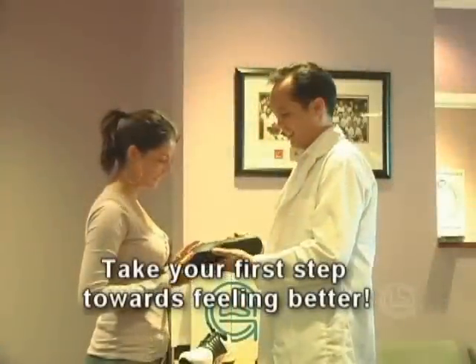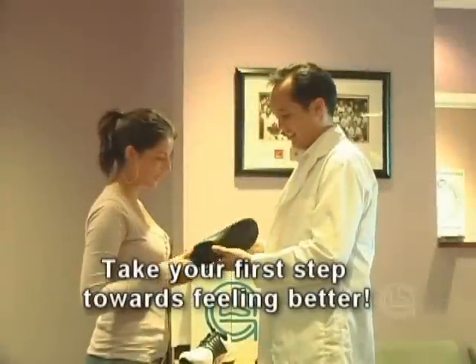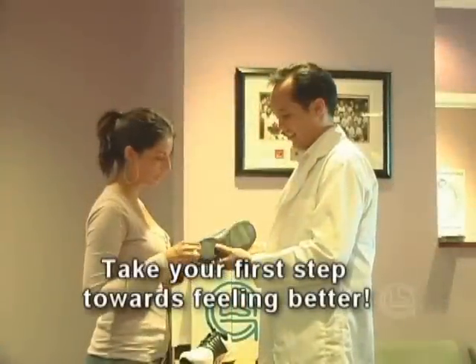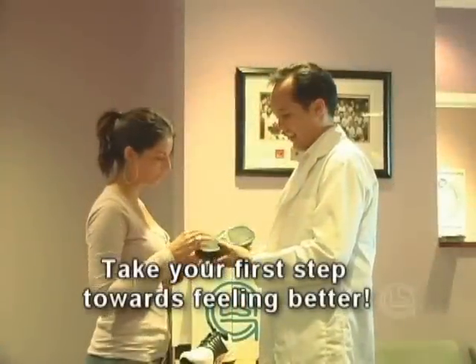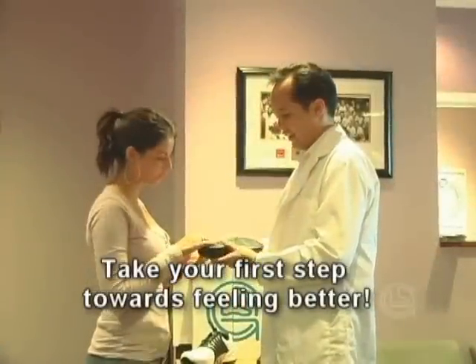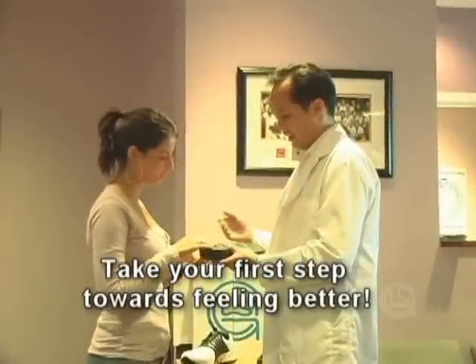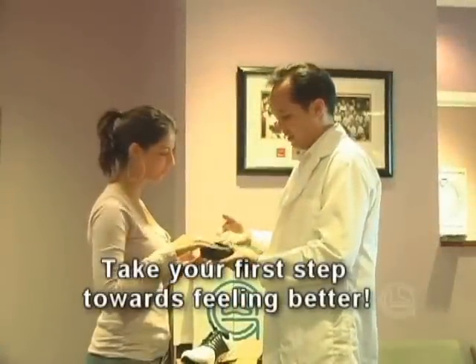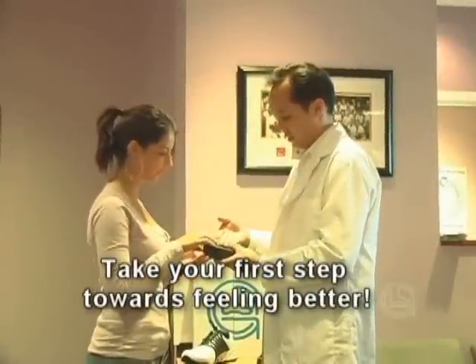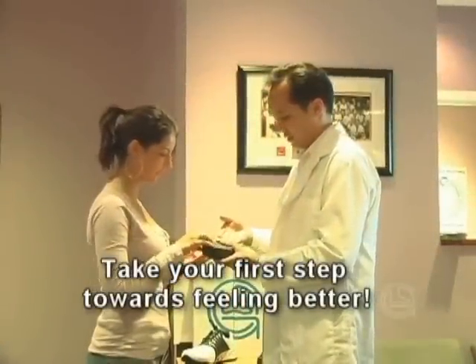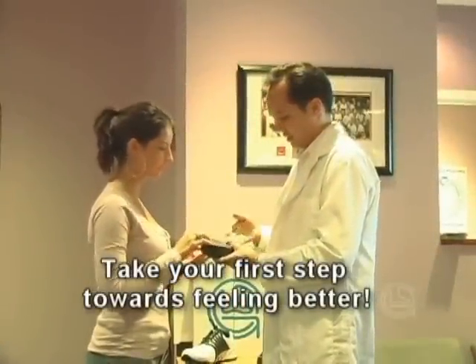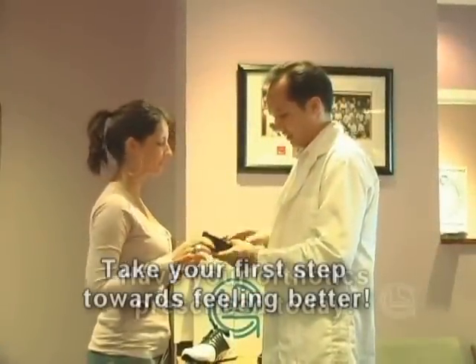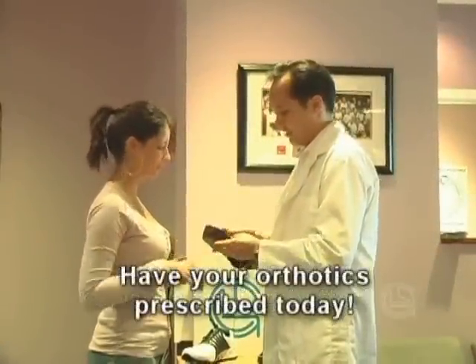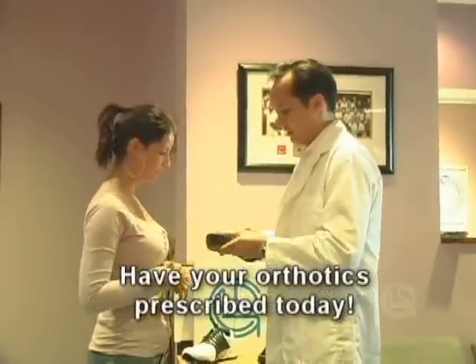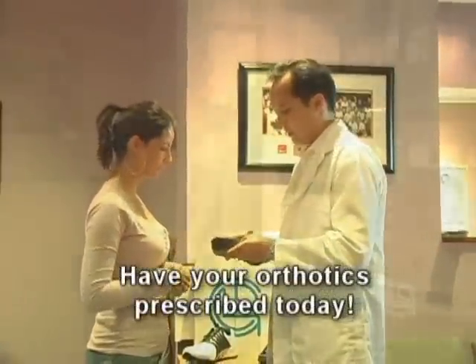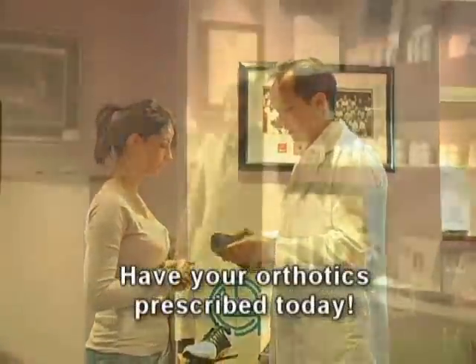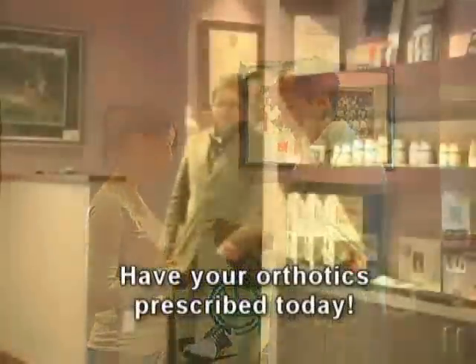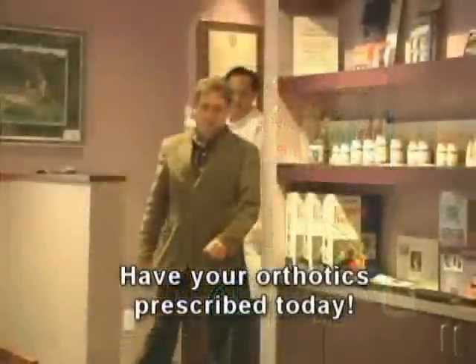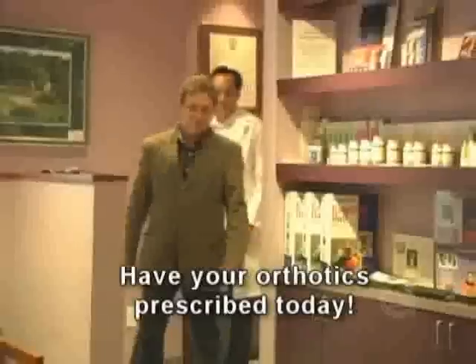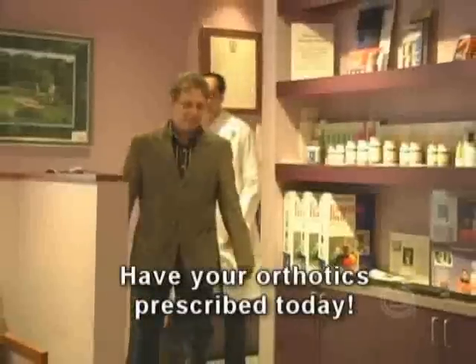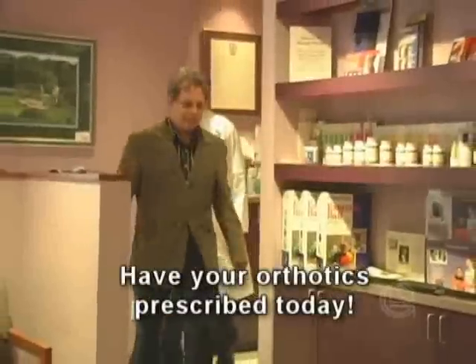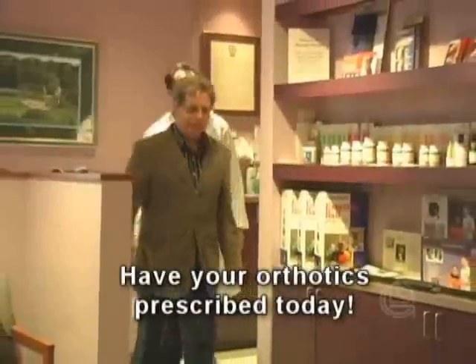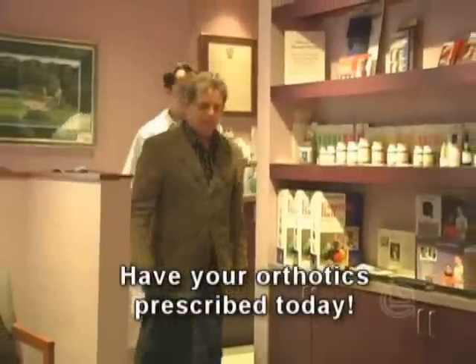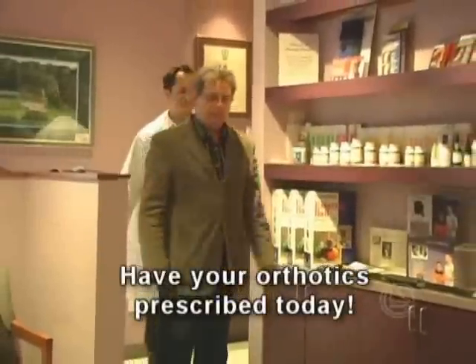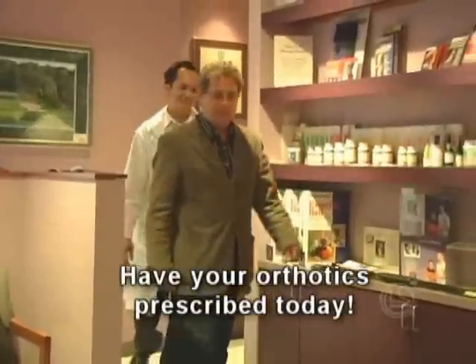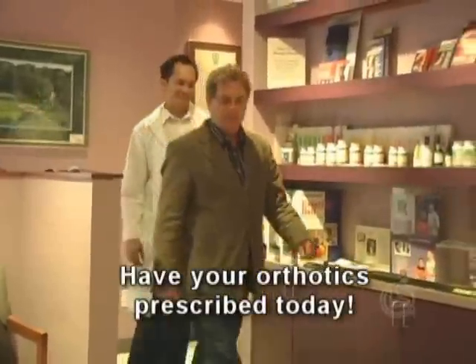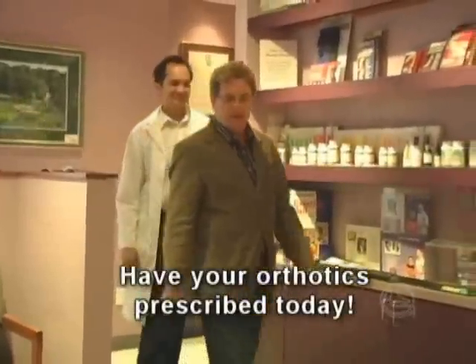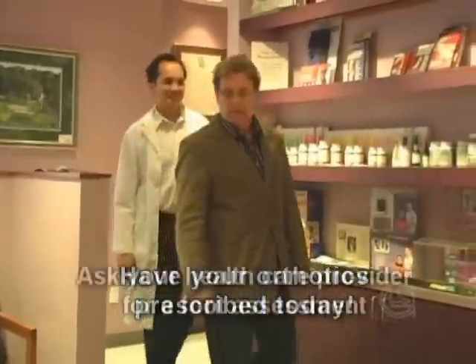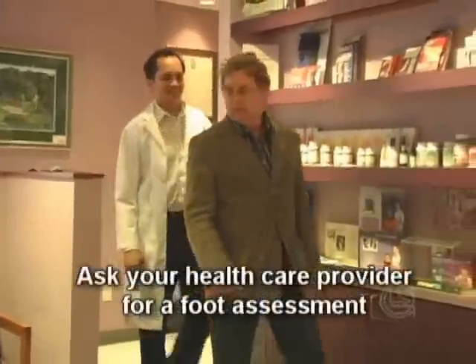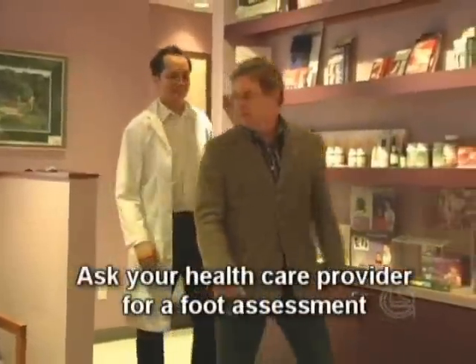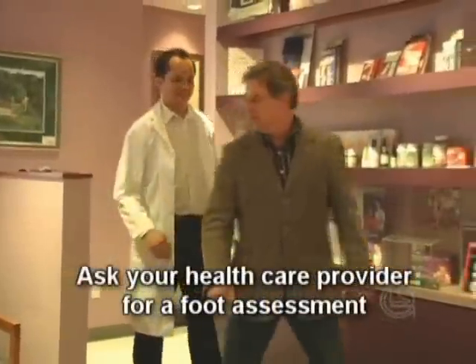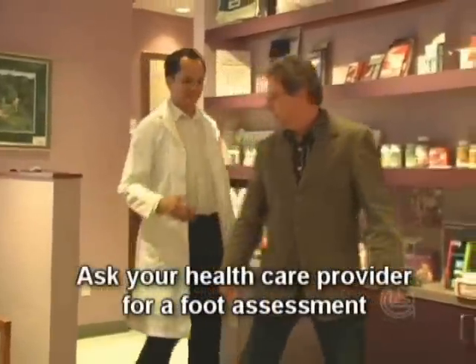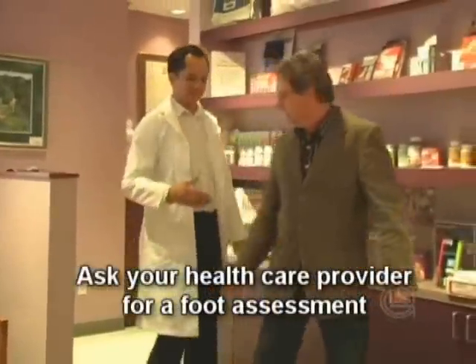Help yourself. Ask your healthcare provider for an assessment of your feet today, and take your first step towards feeling better.